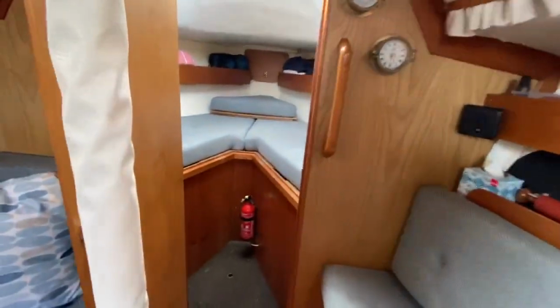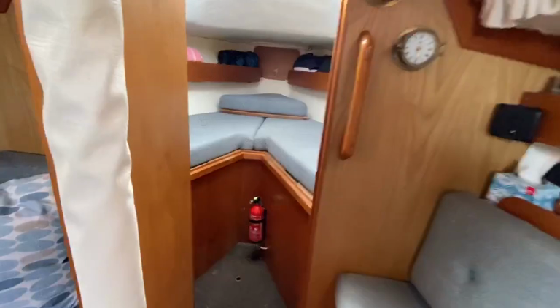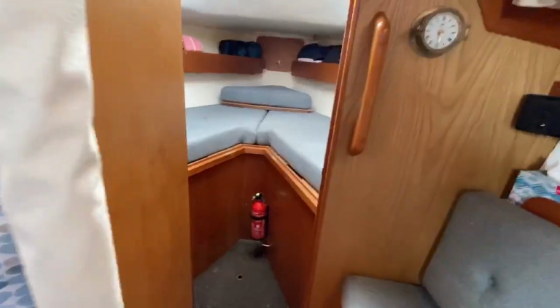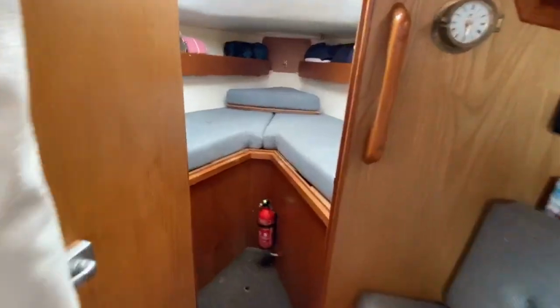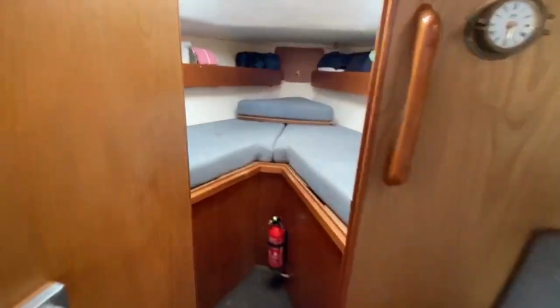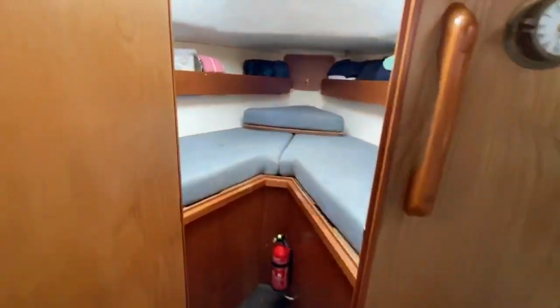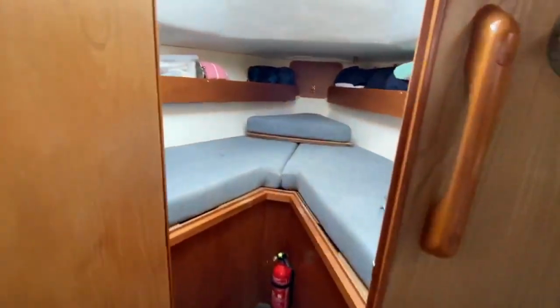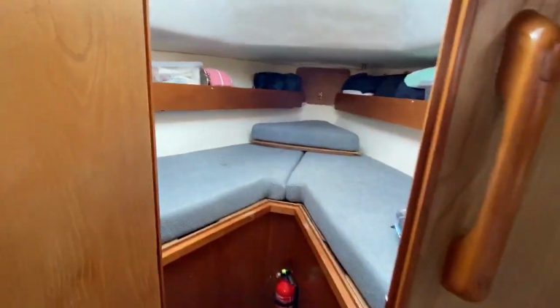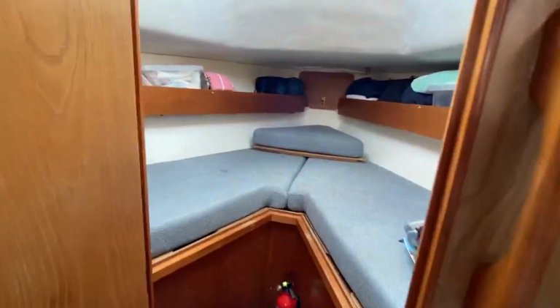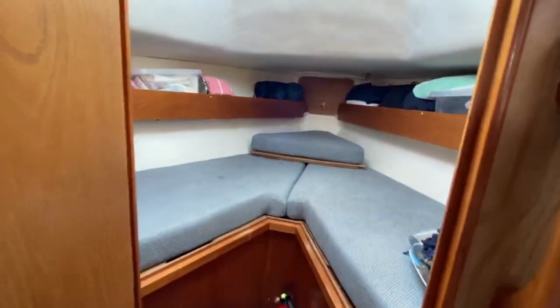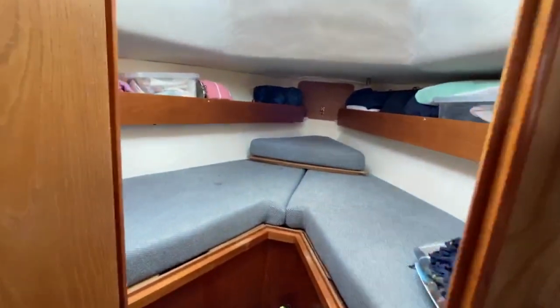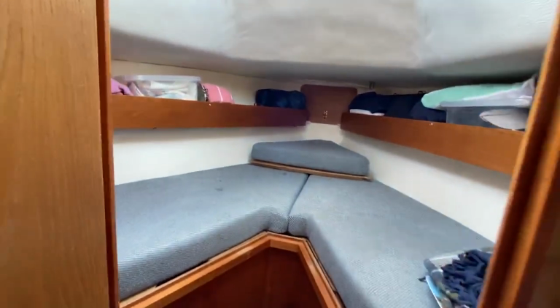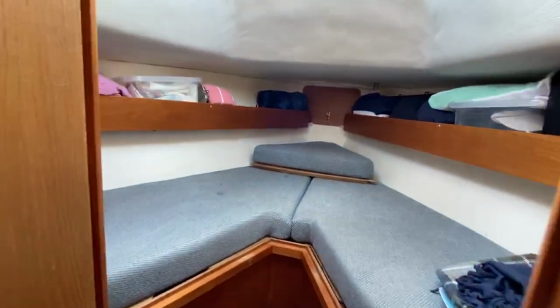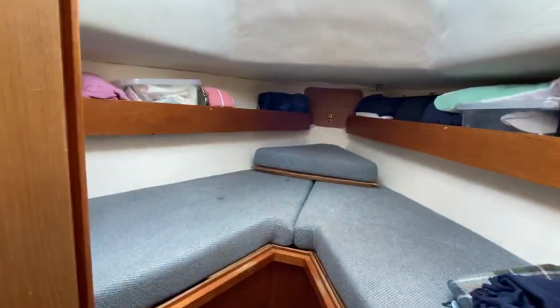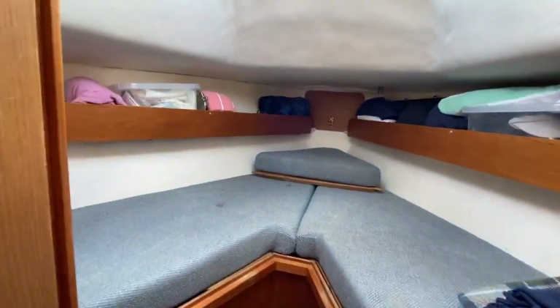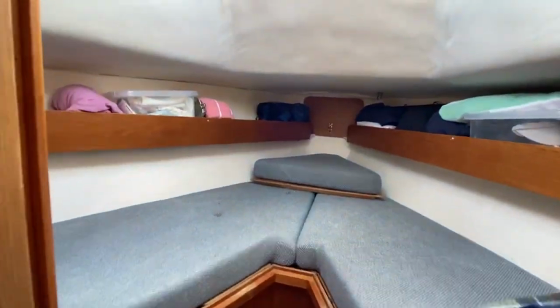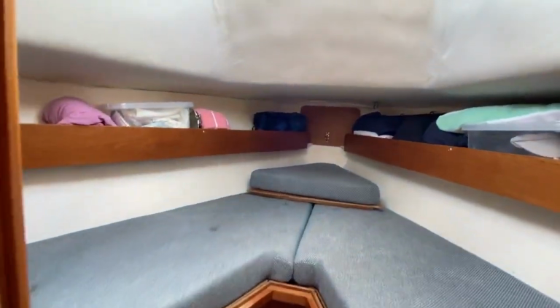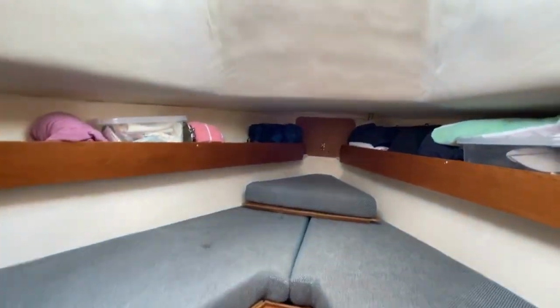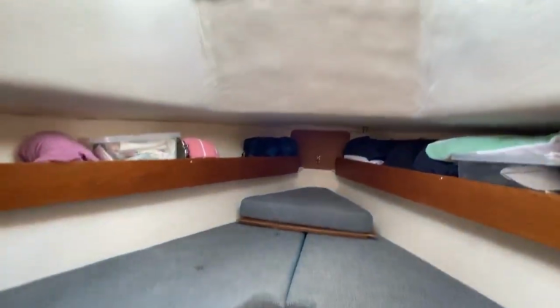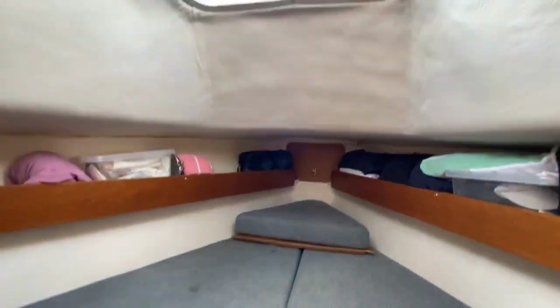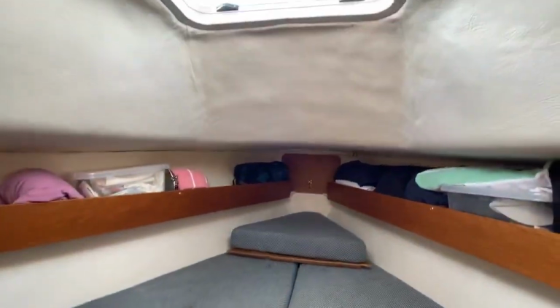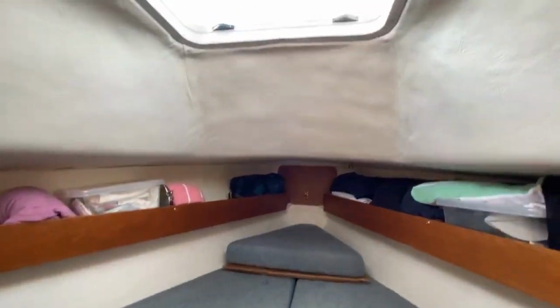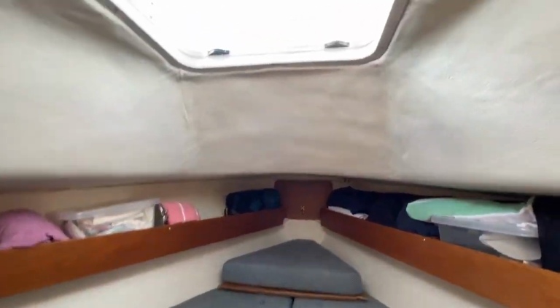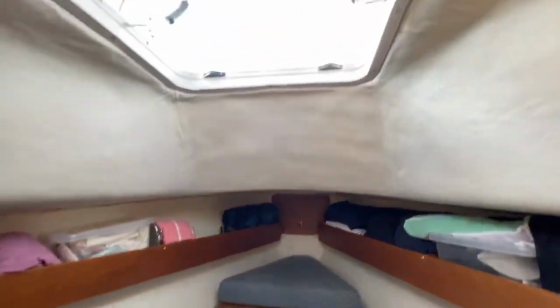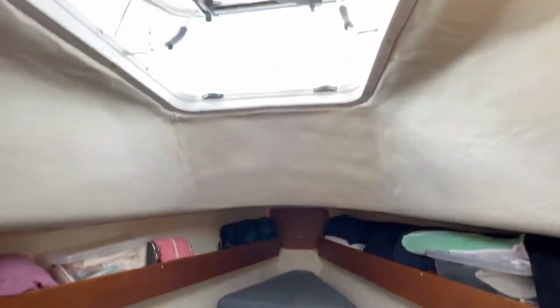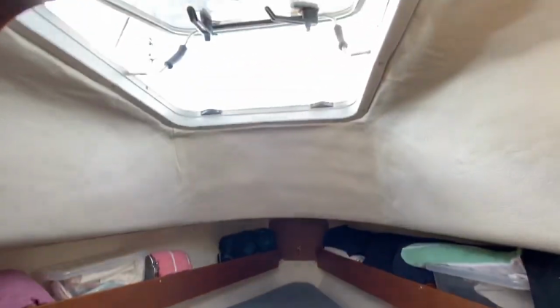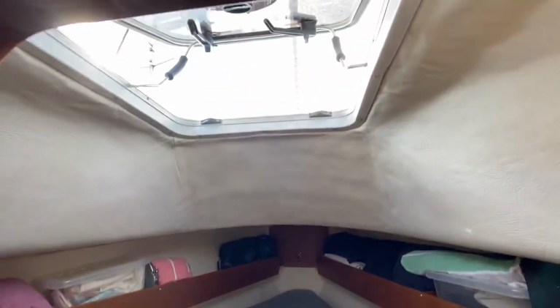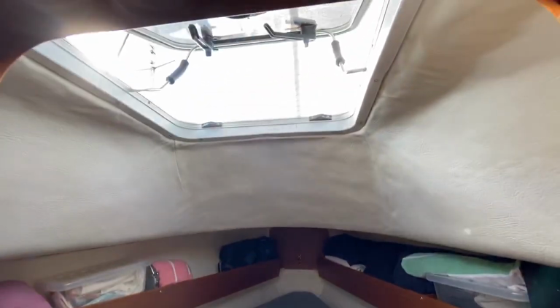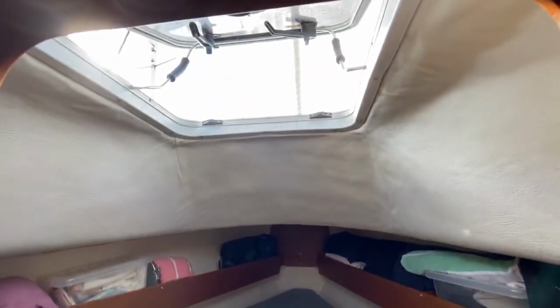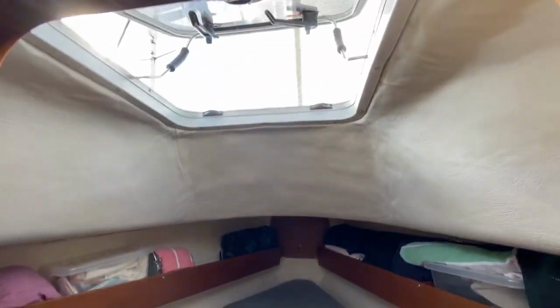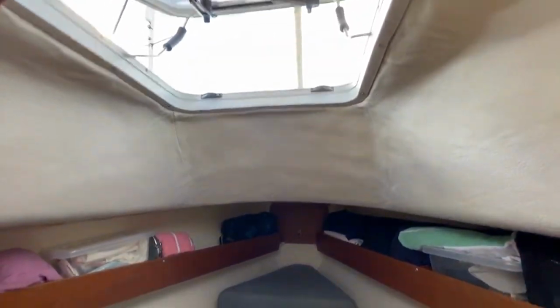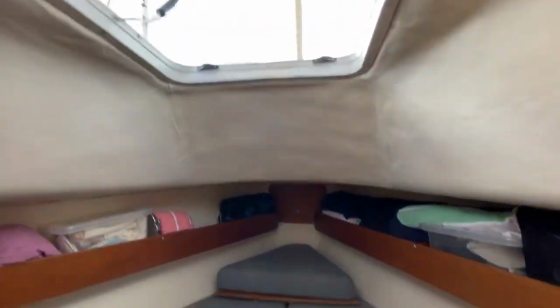Just coming into the forward berth. Nice opening hatch there.